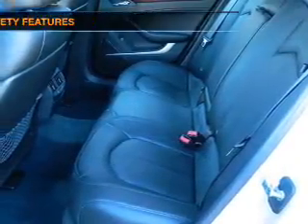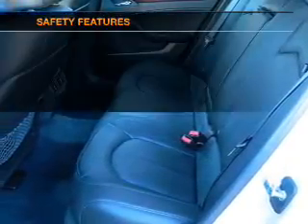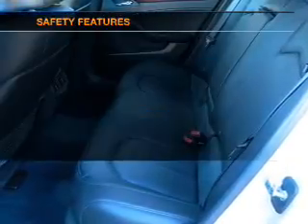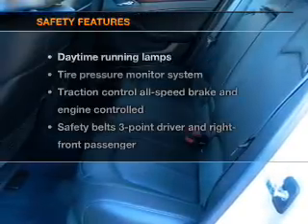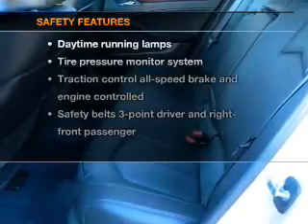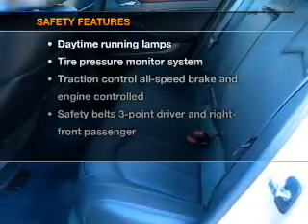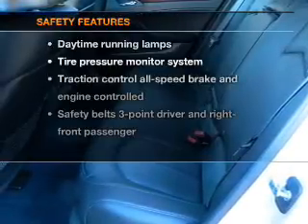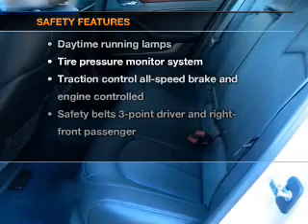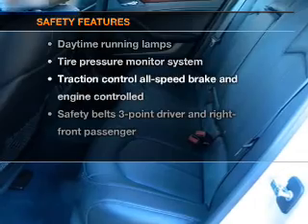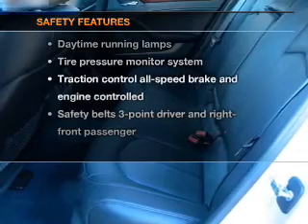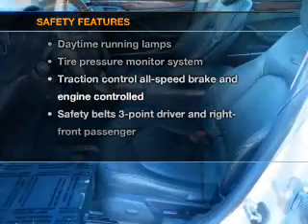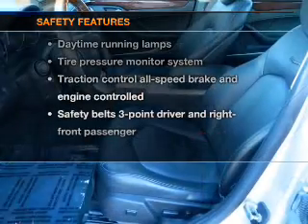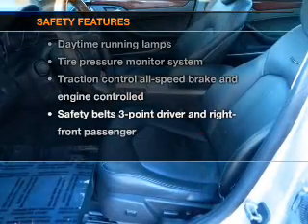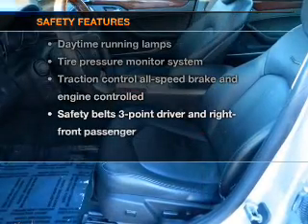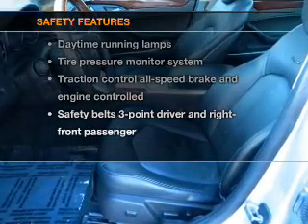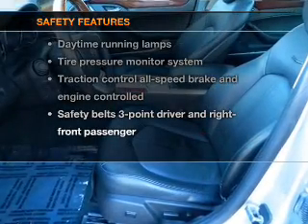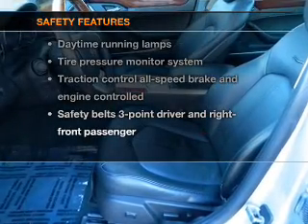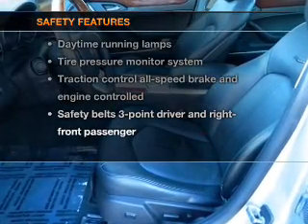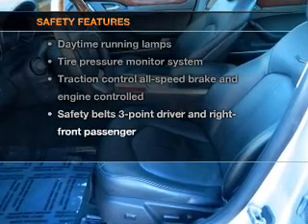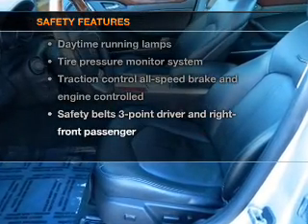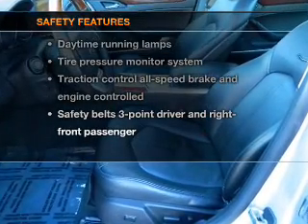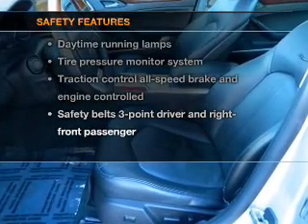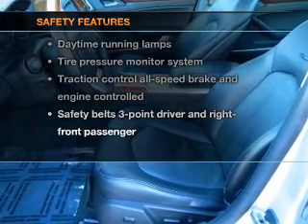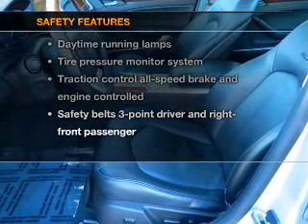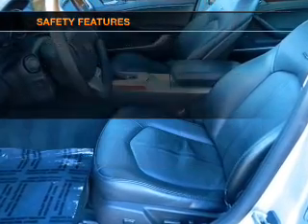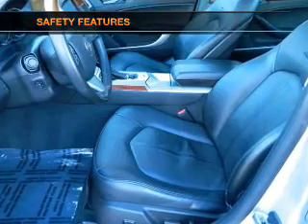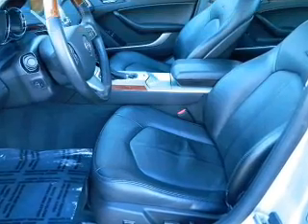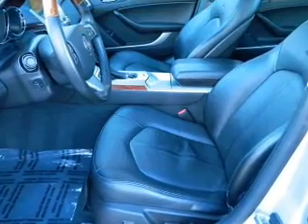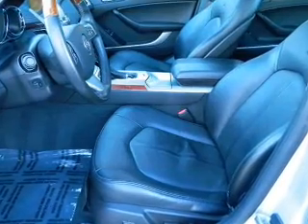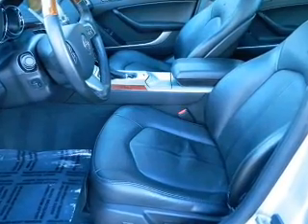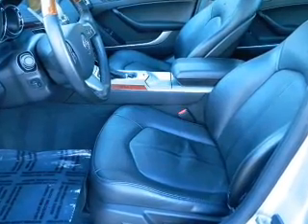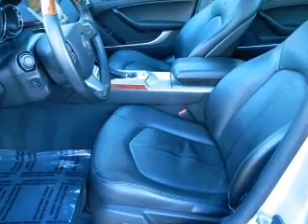If safety is a high priority, rest assured knowing that these top safety components are included: traction control.